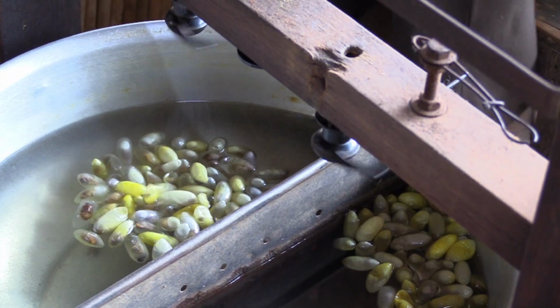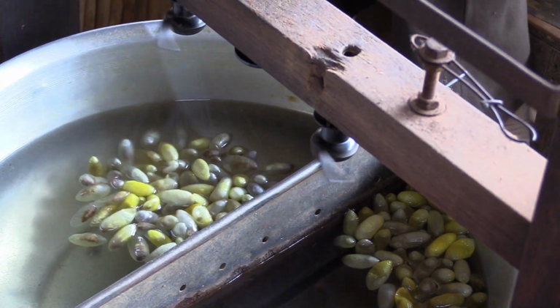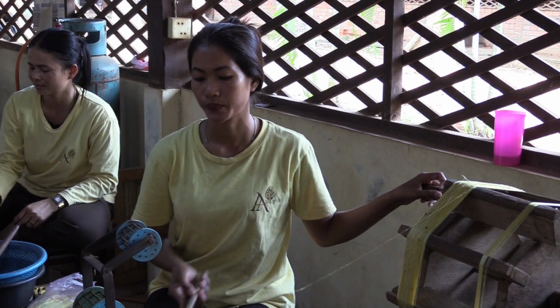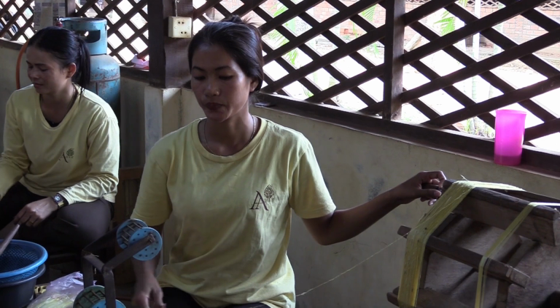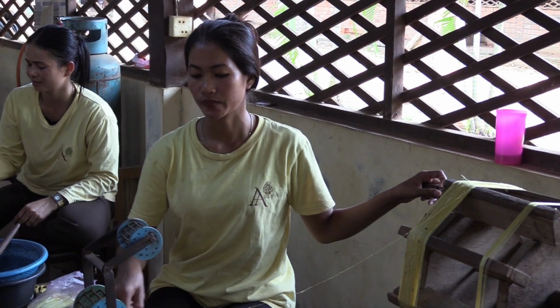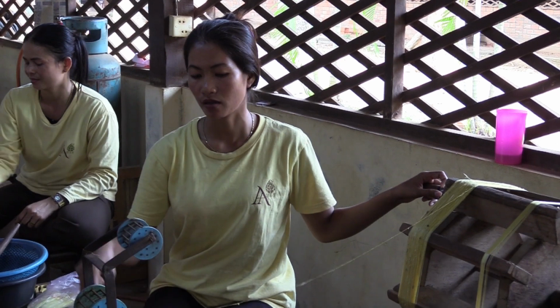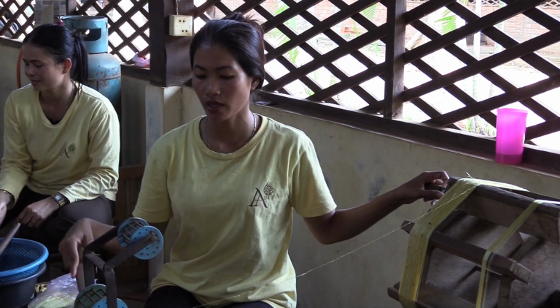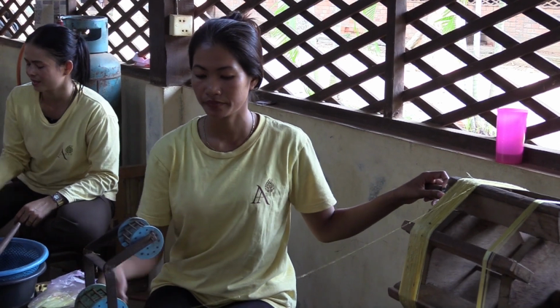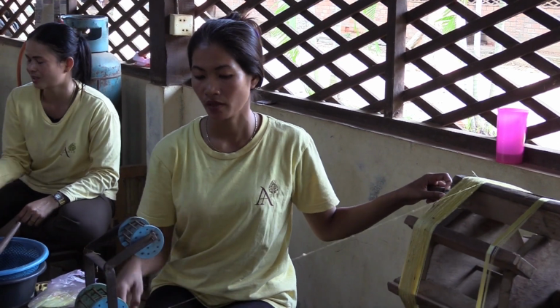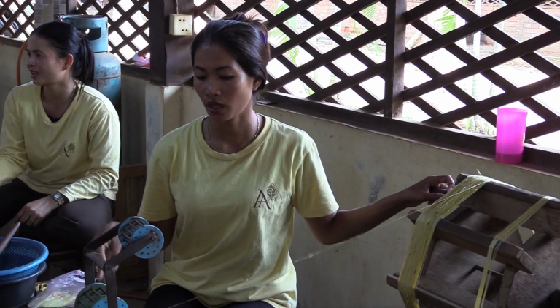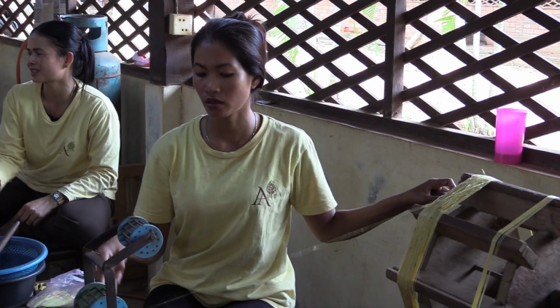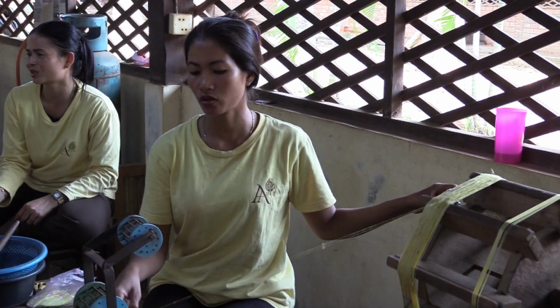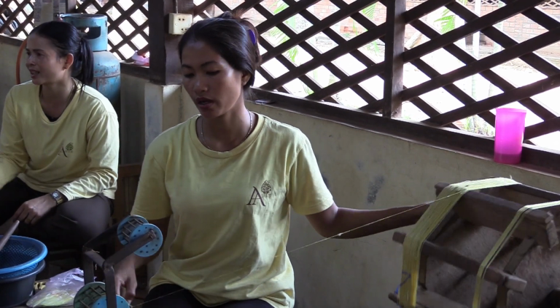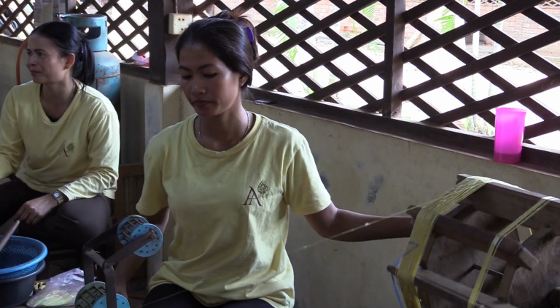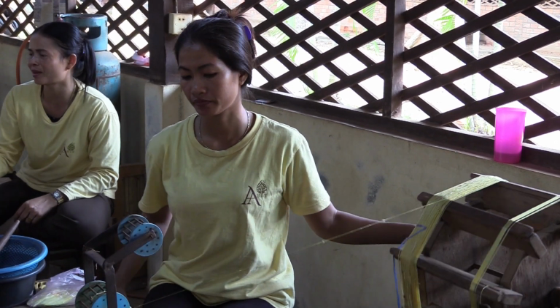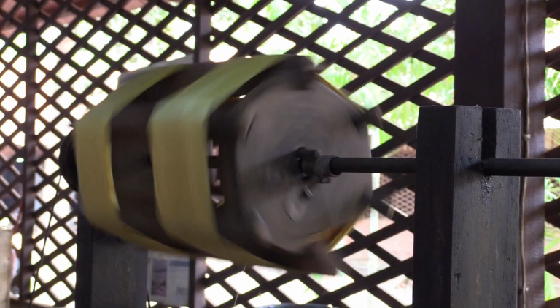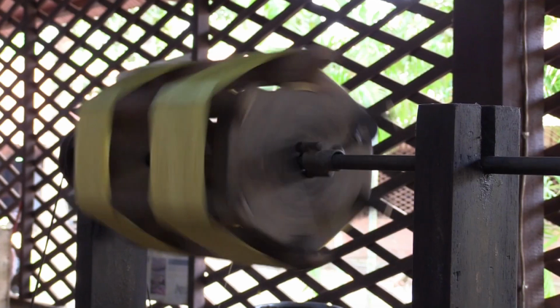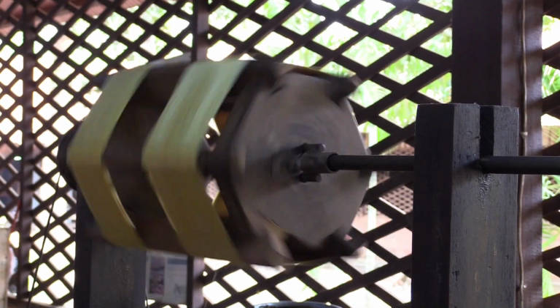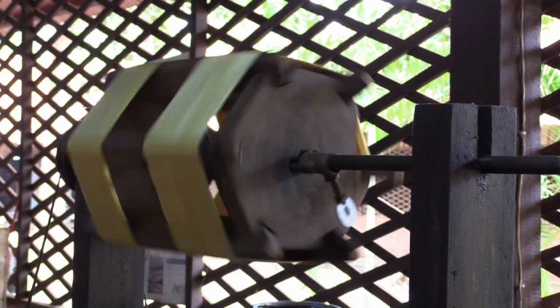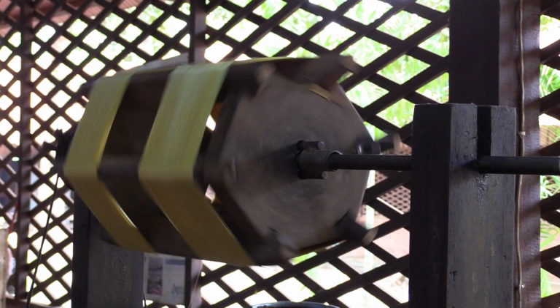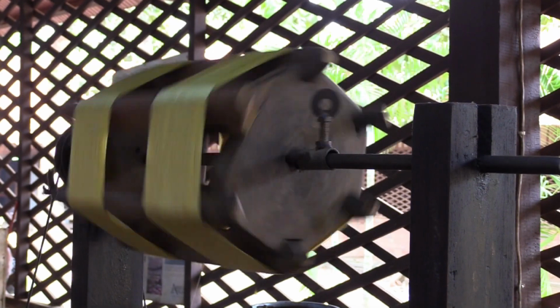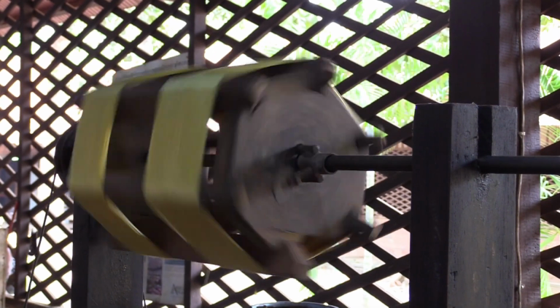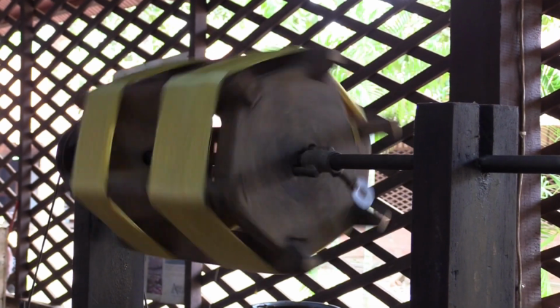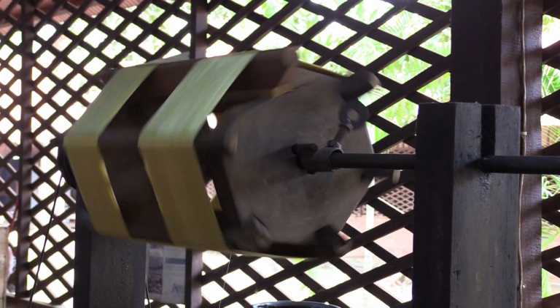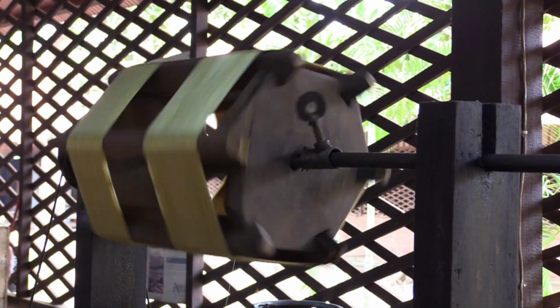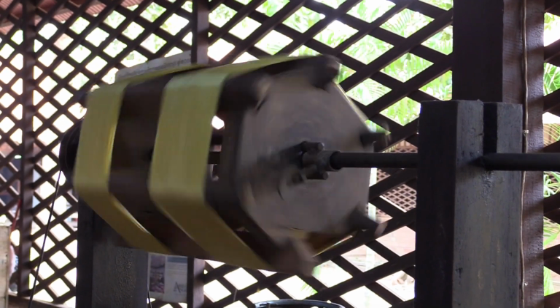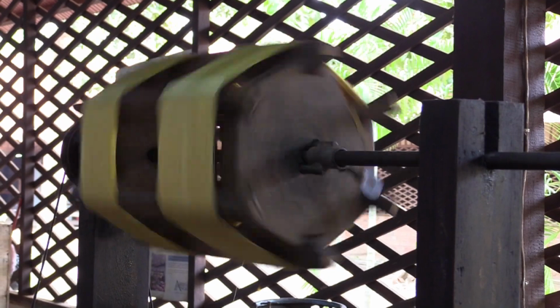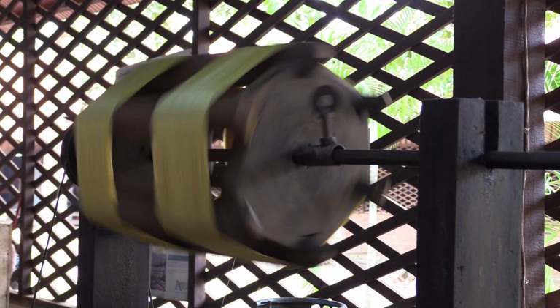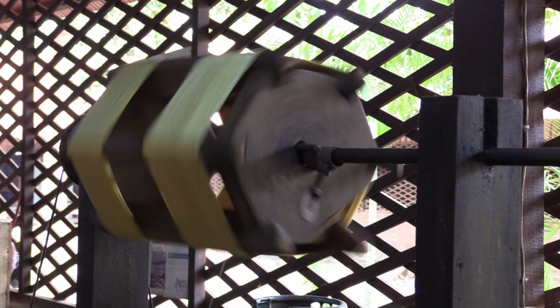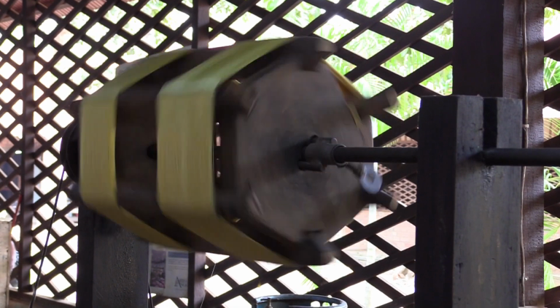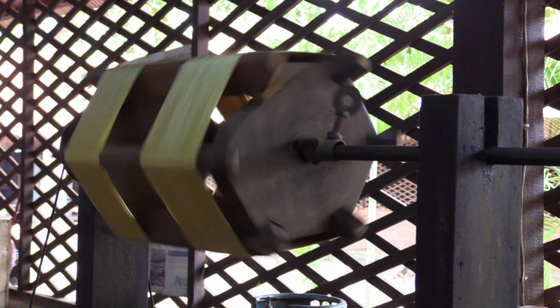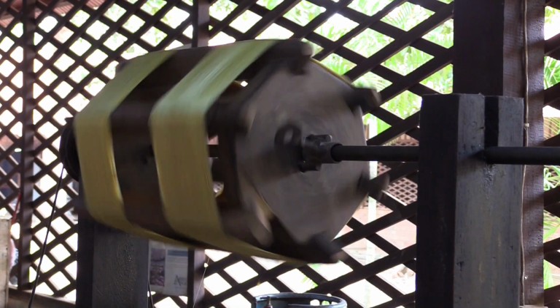The raw silk threads are reeled. To get 250 grams of silk, about 3,000 cocoons are needed.